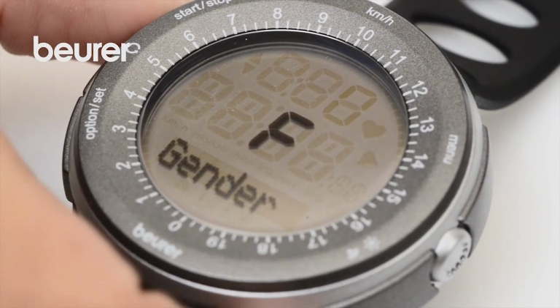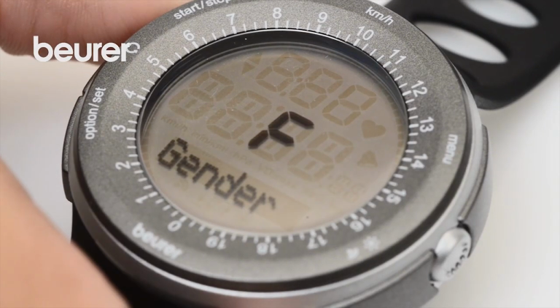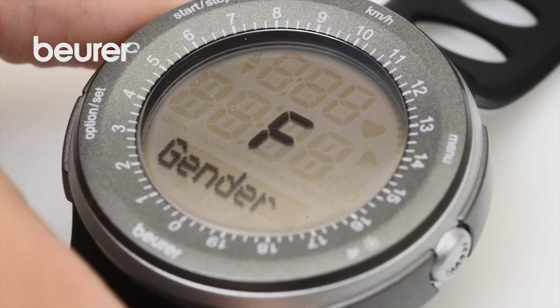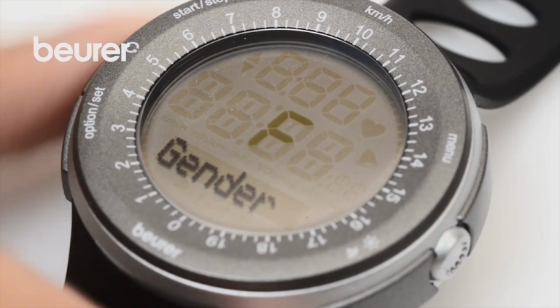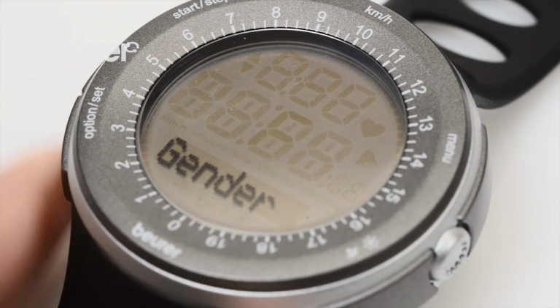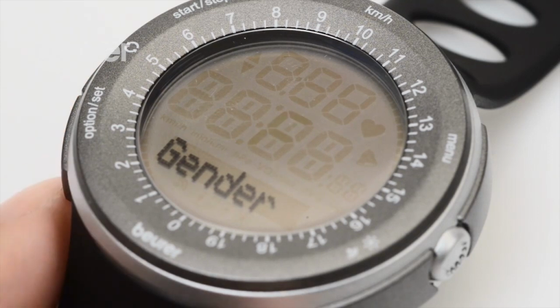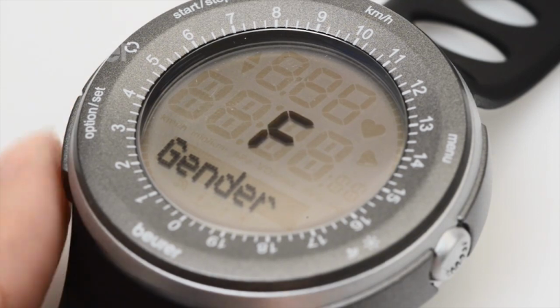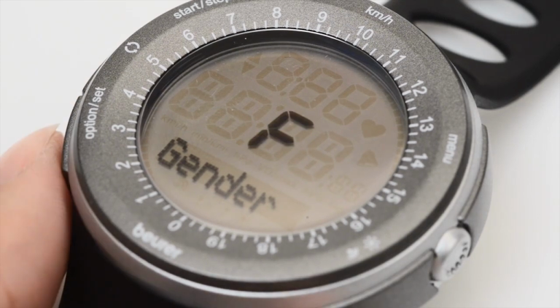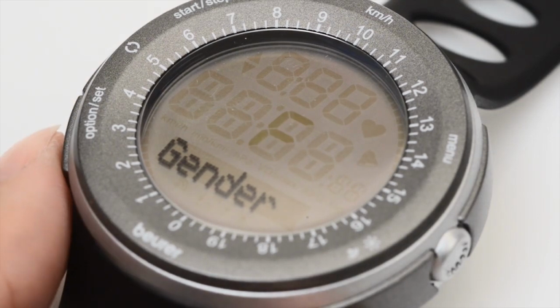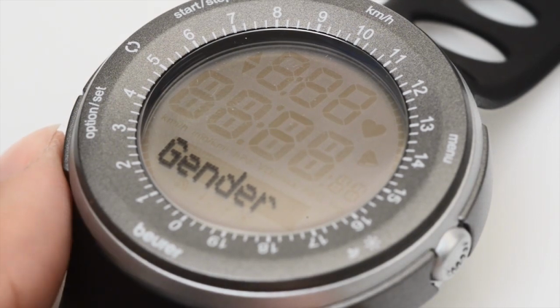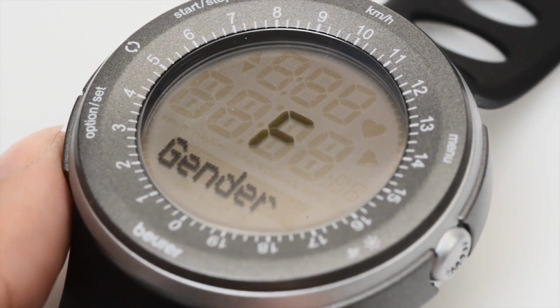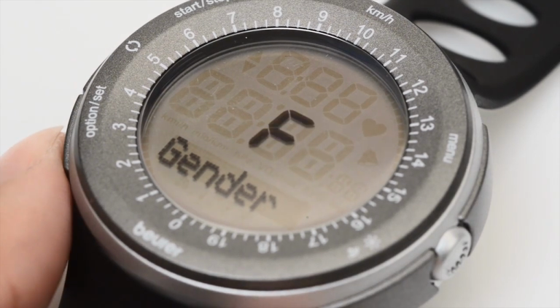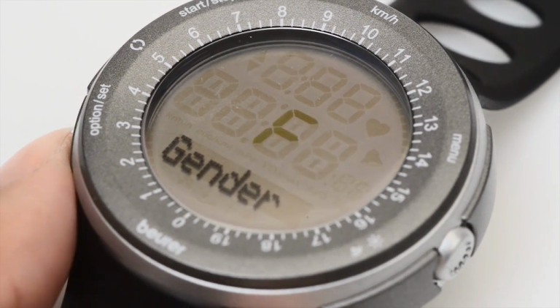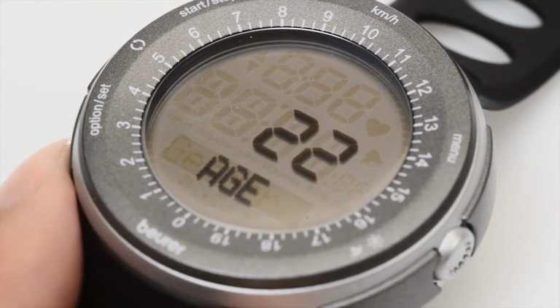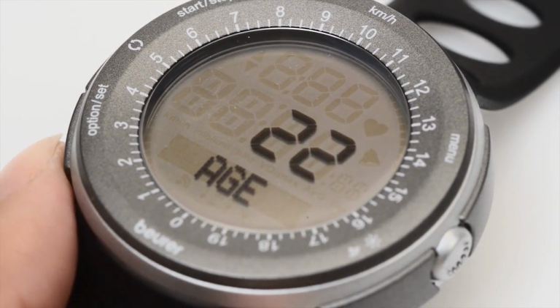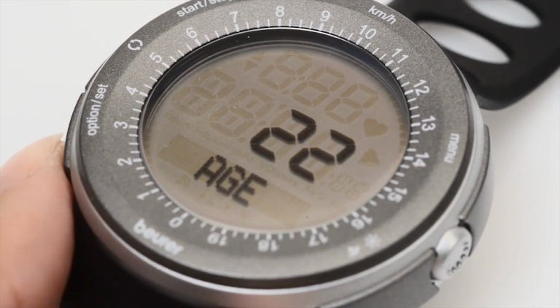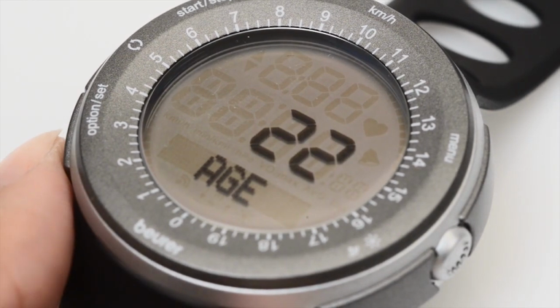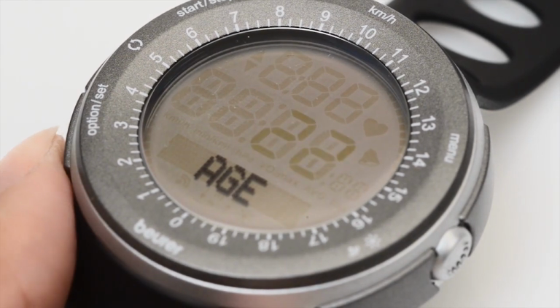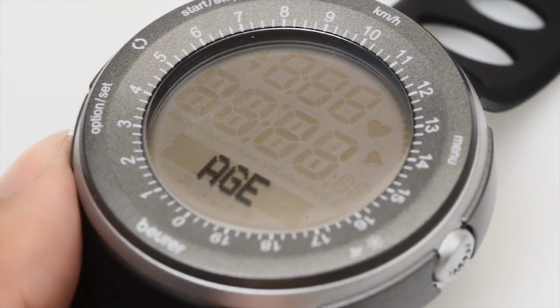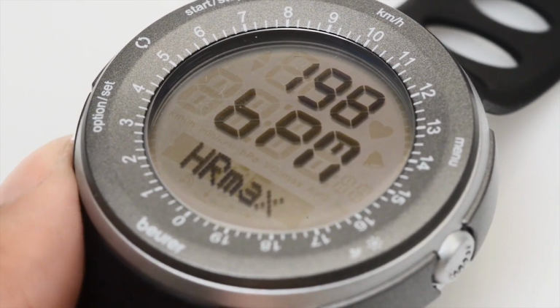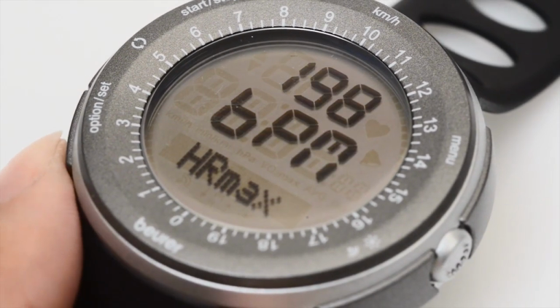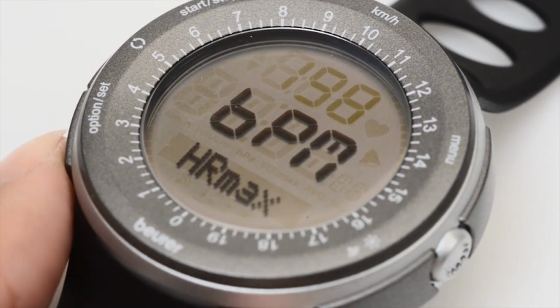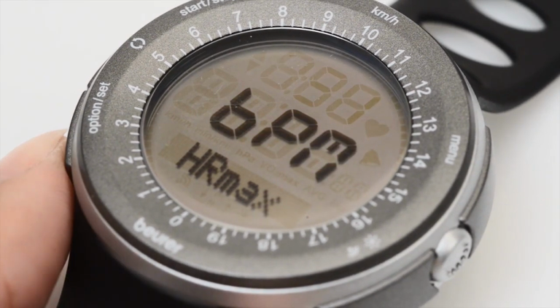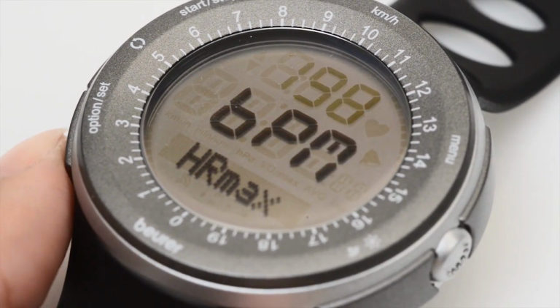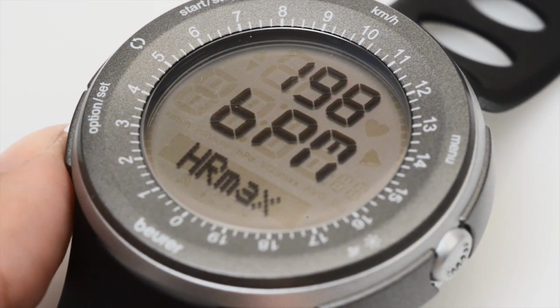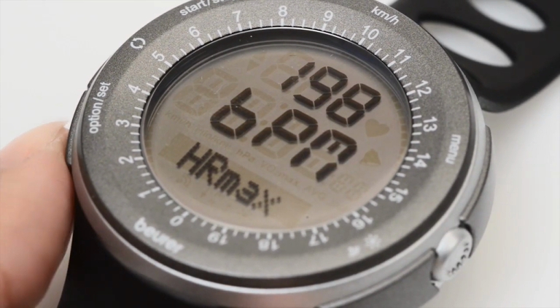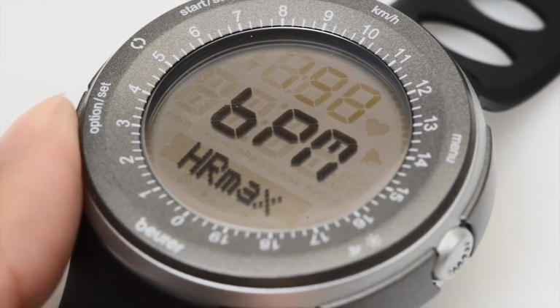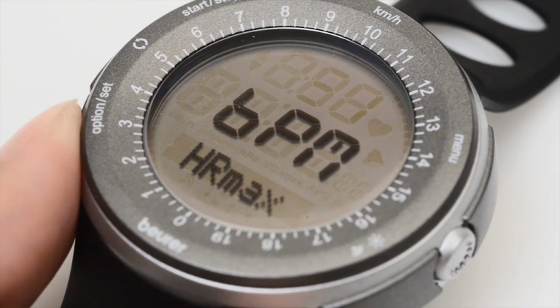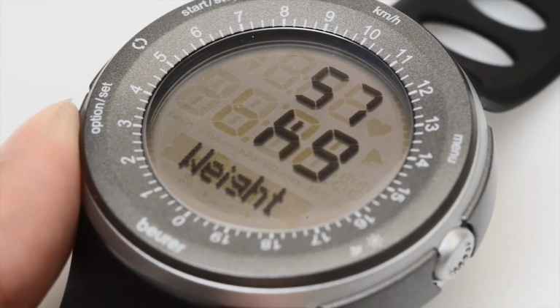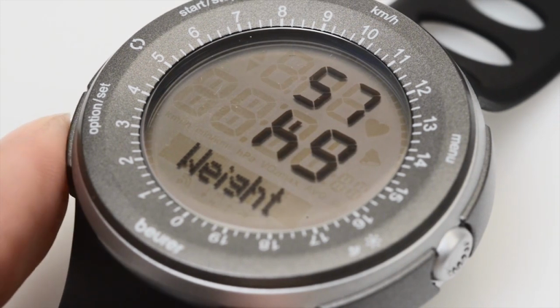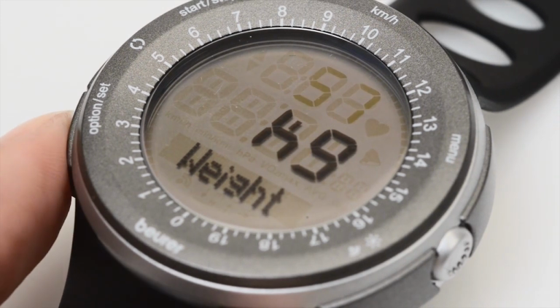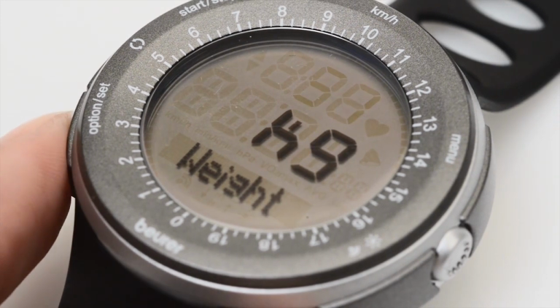Now enter your personal data: gender, age, maximum heart rate, weight, and height.